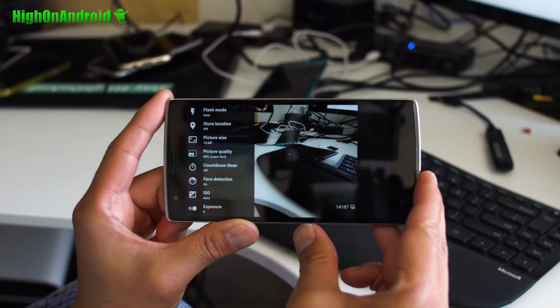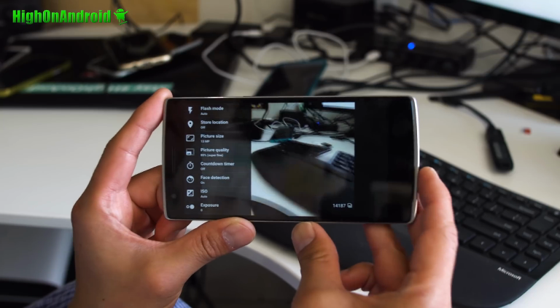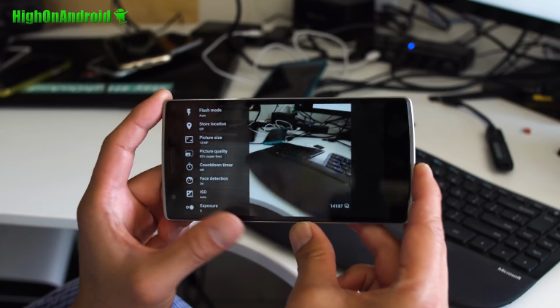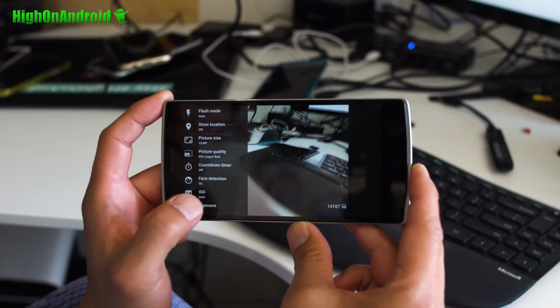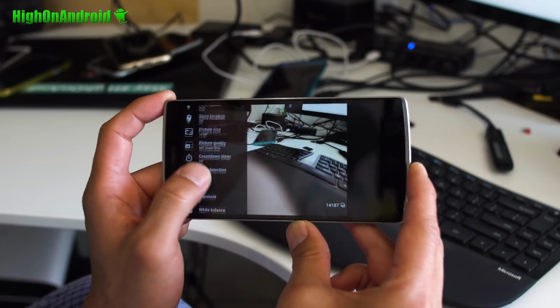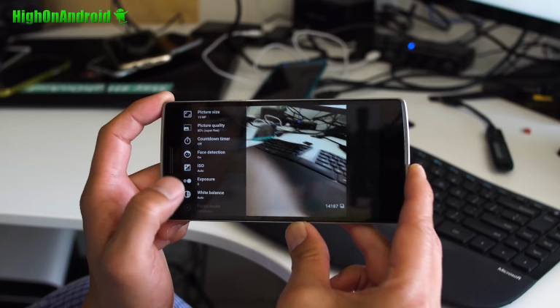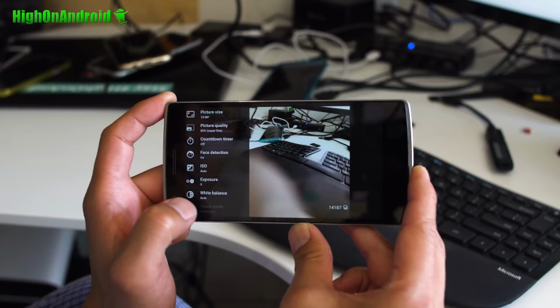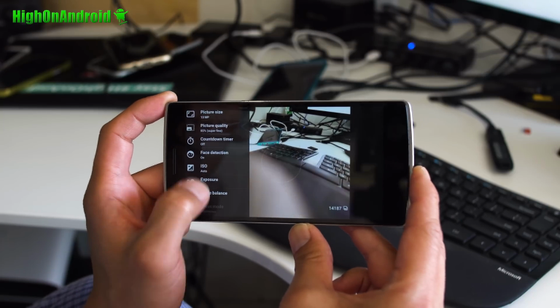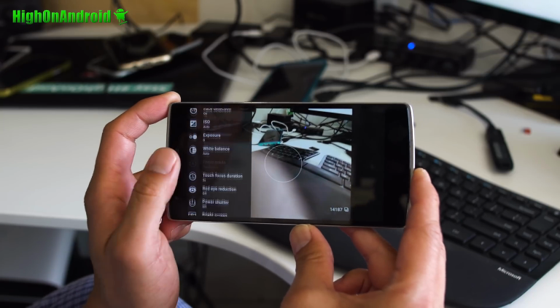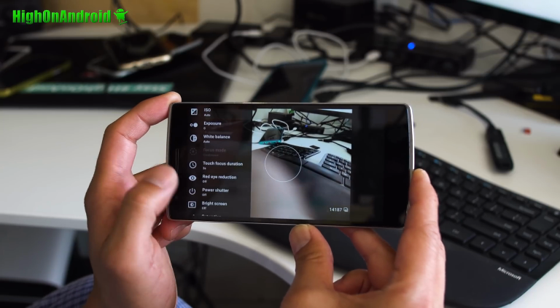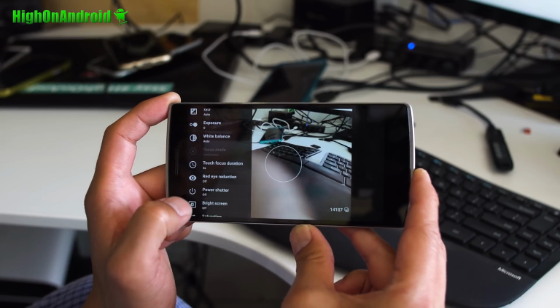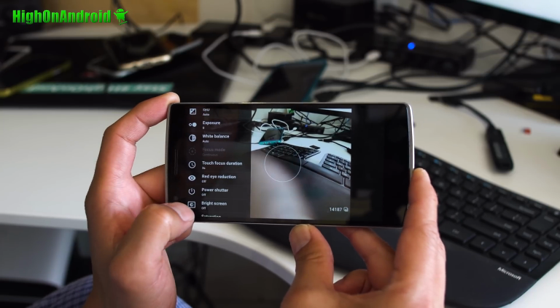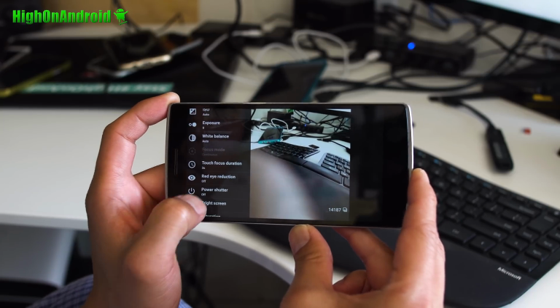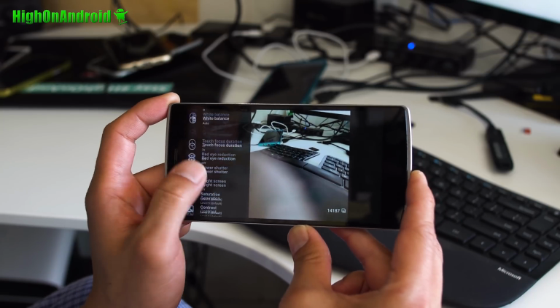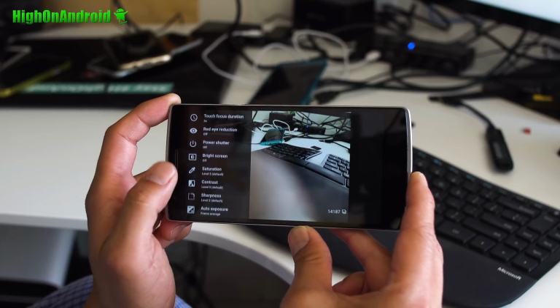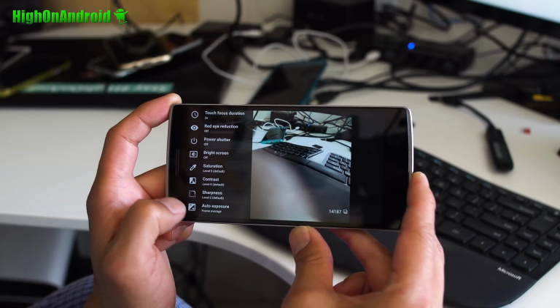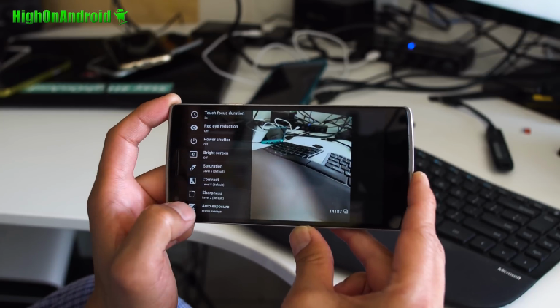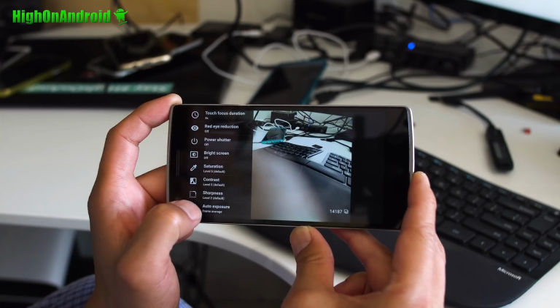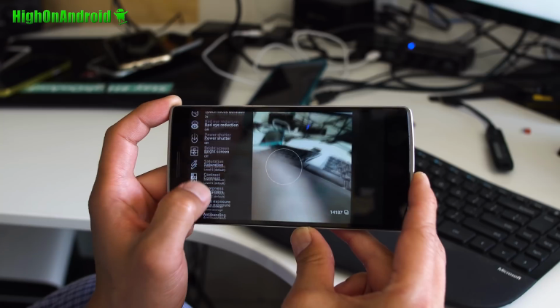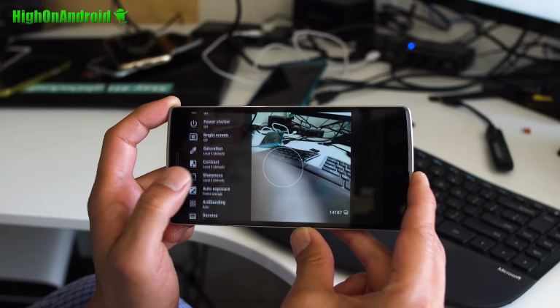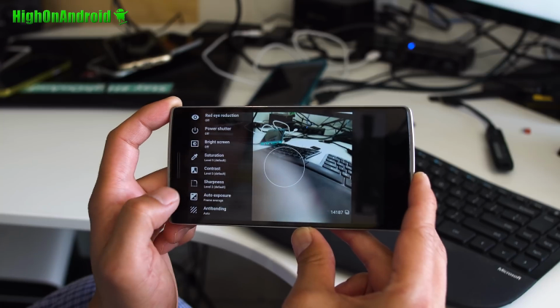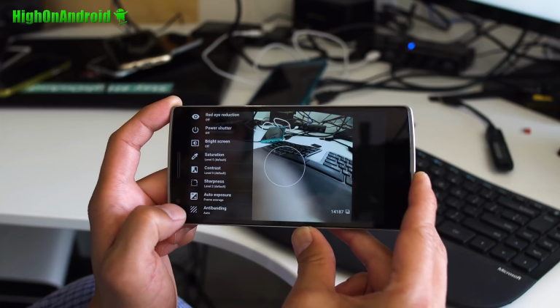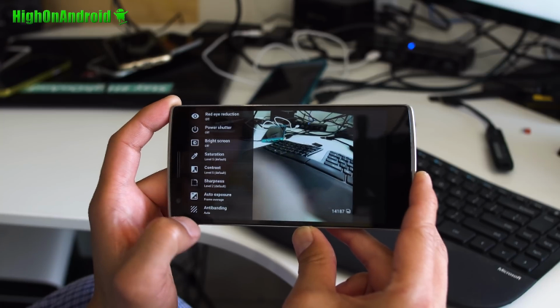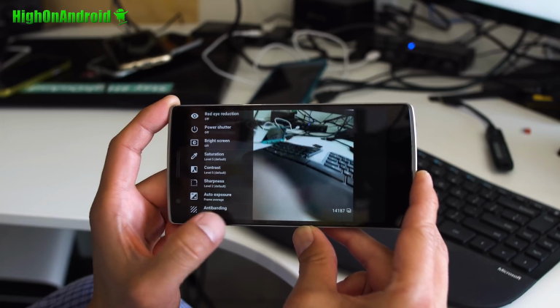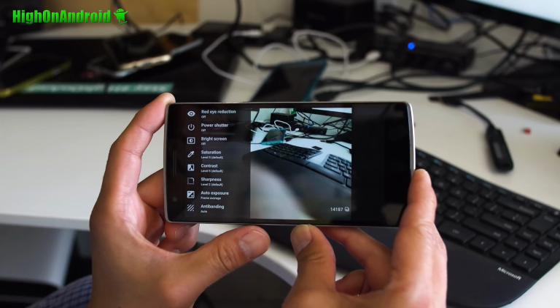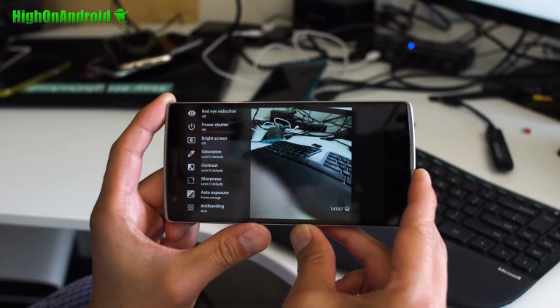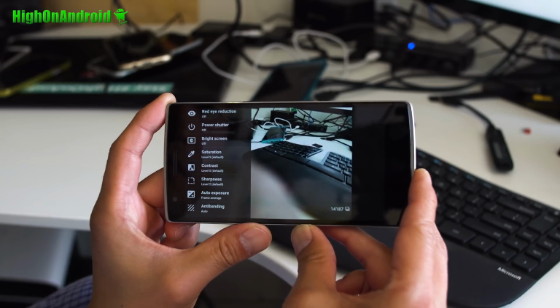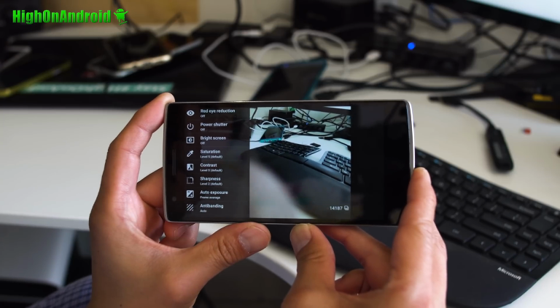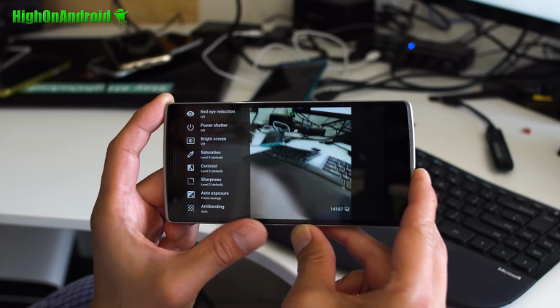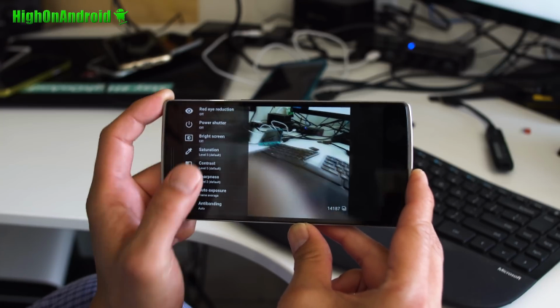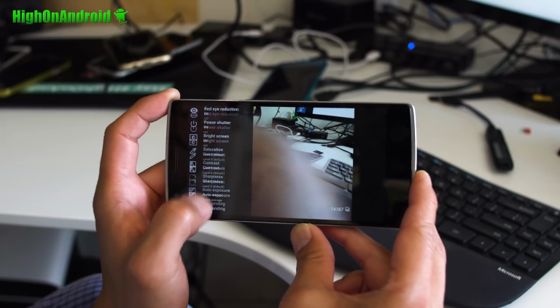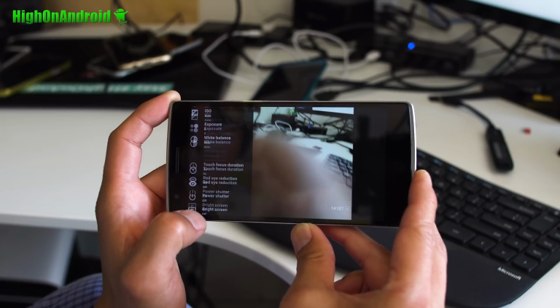For photos, you'll get extra features like the ability to adjust saturation, sharpness, exposure, and much, much more.